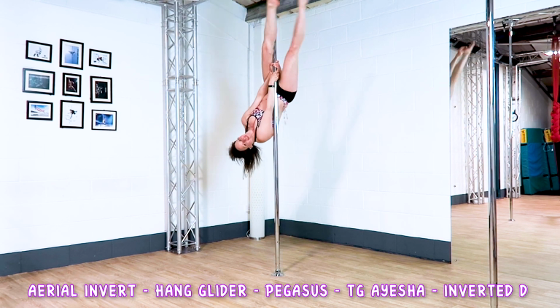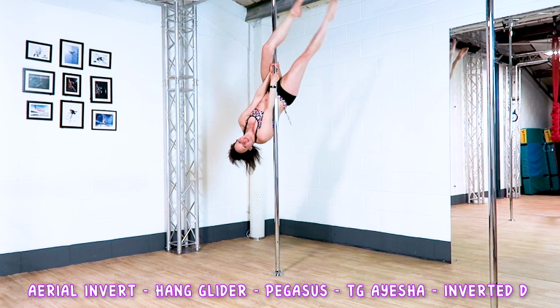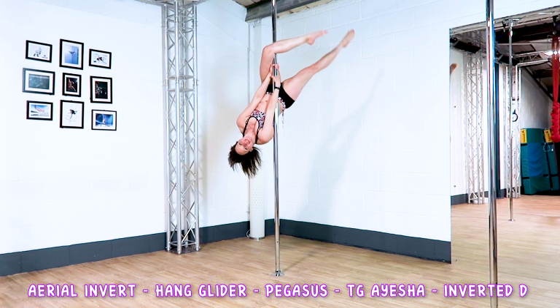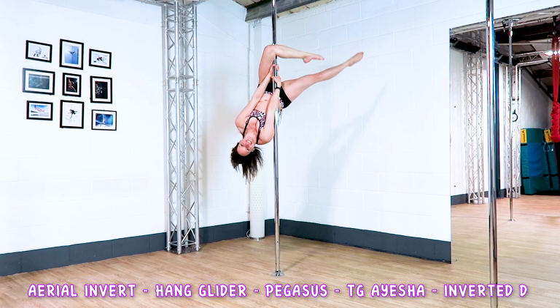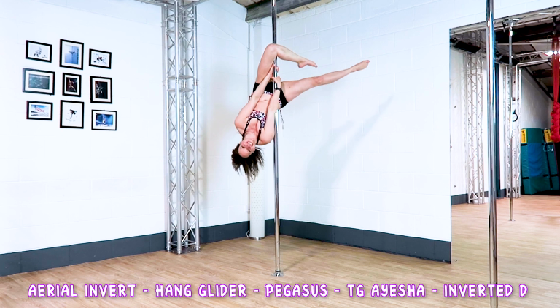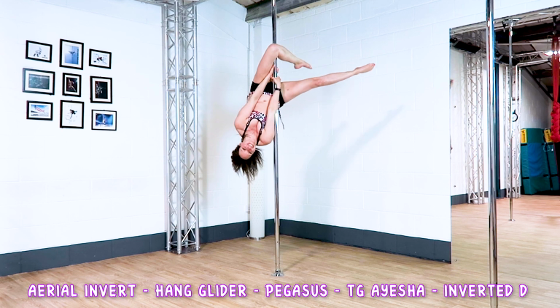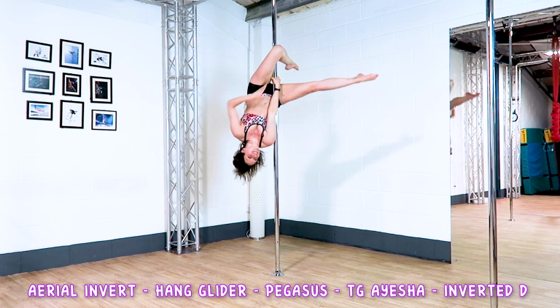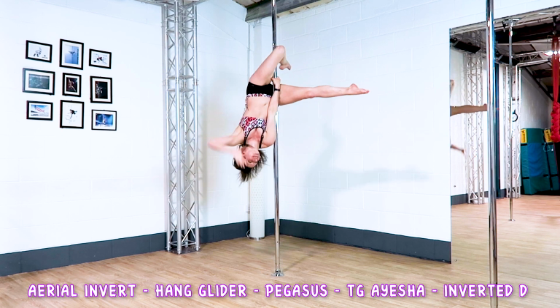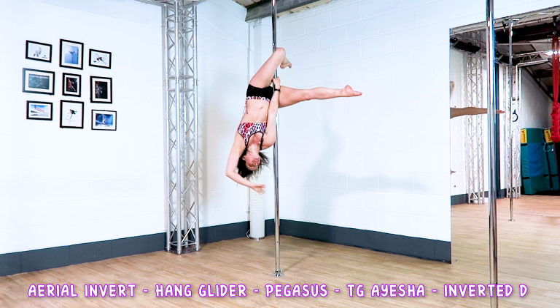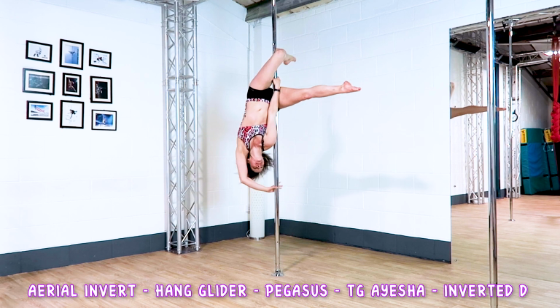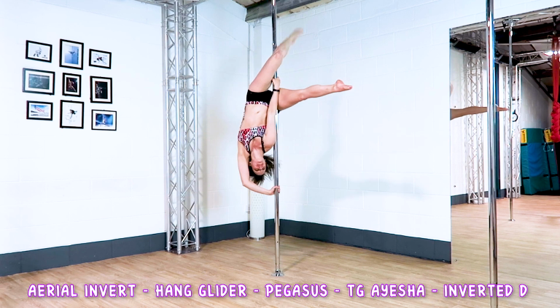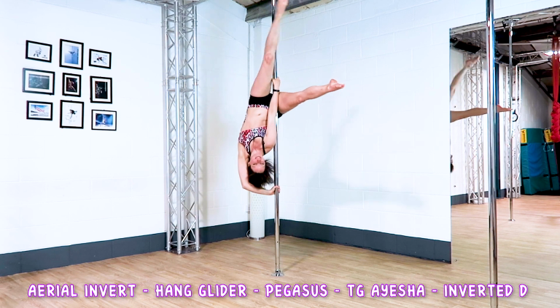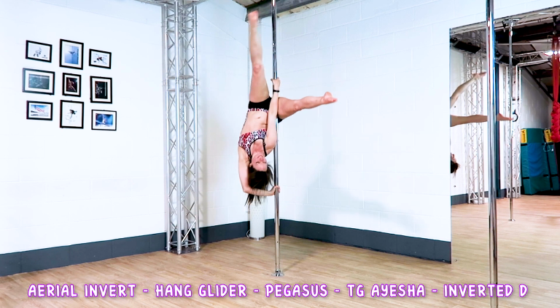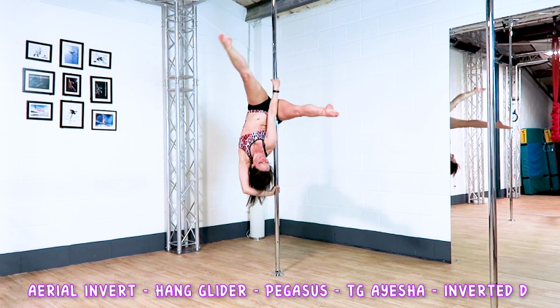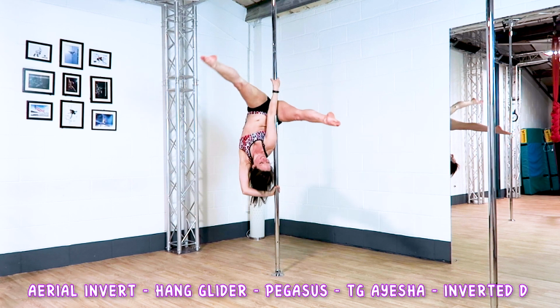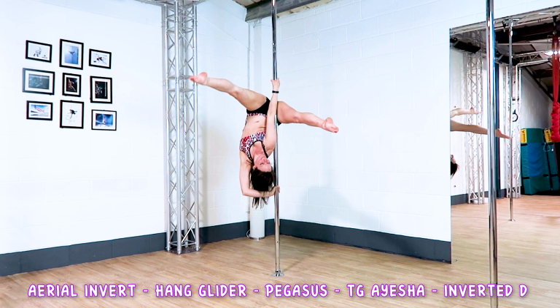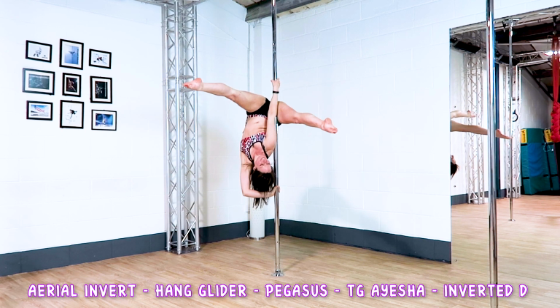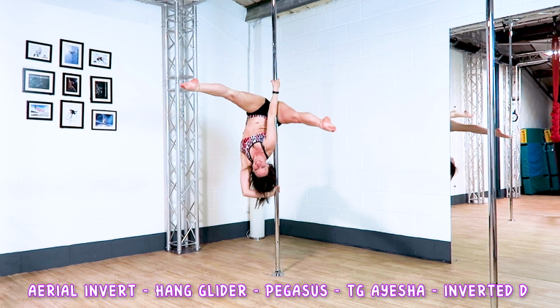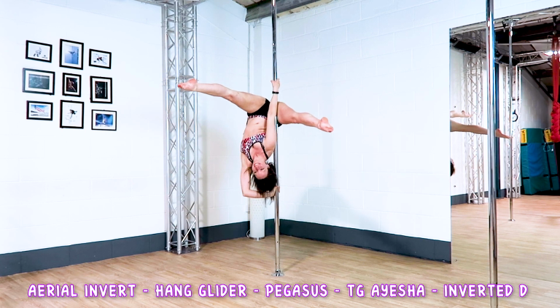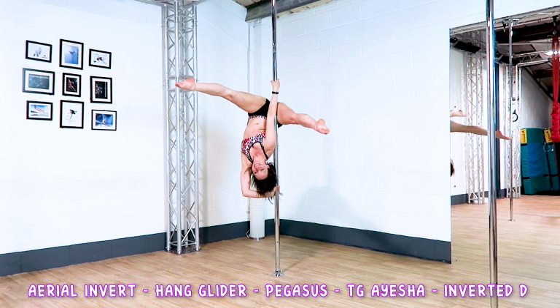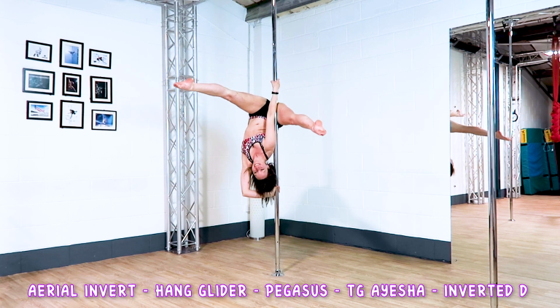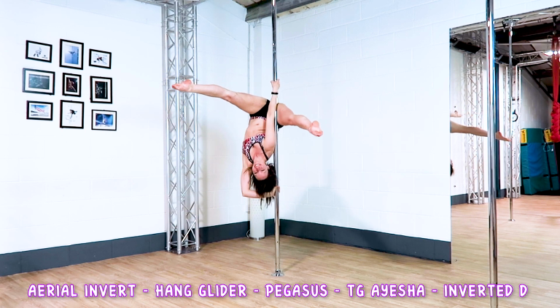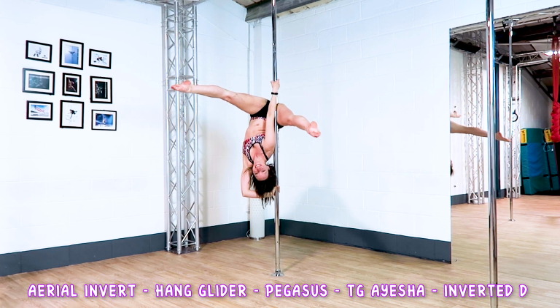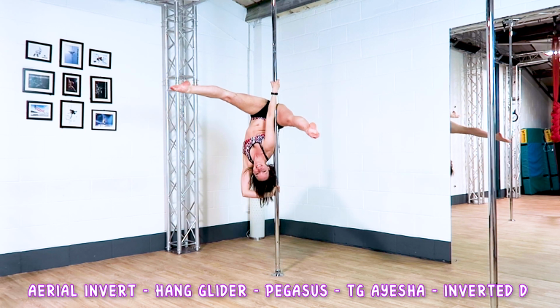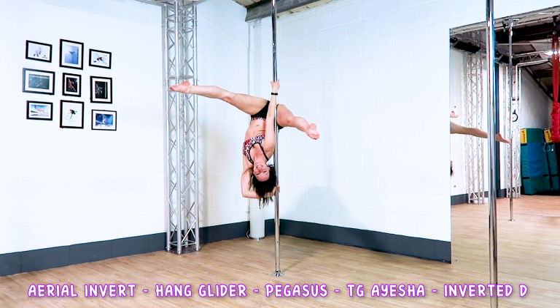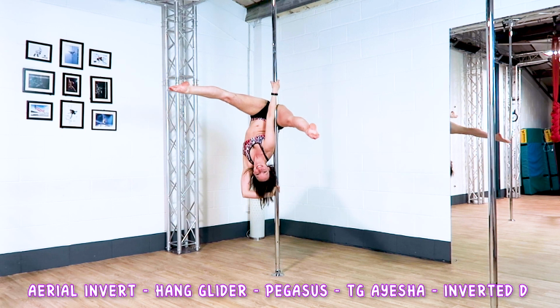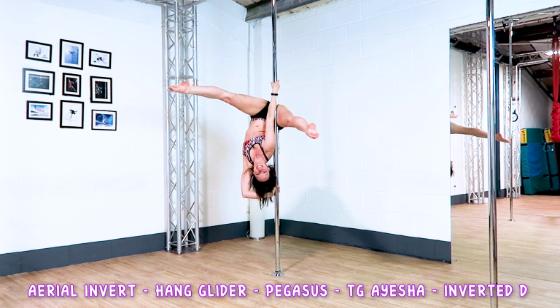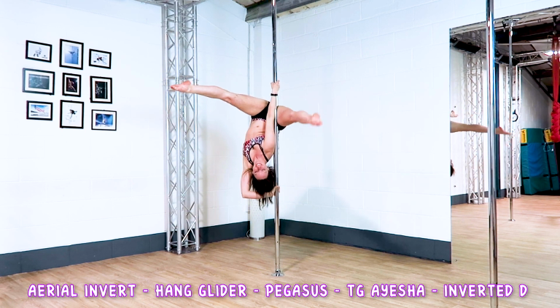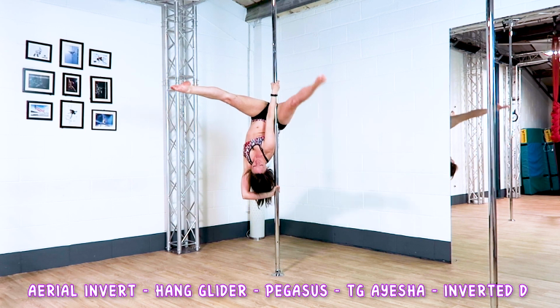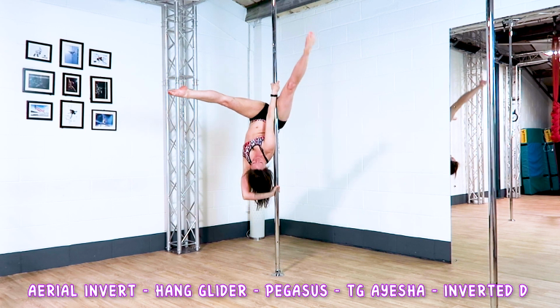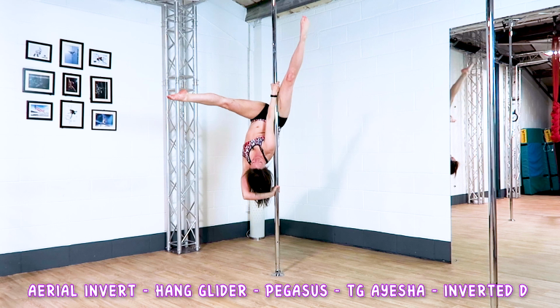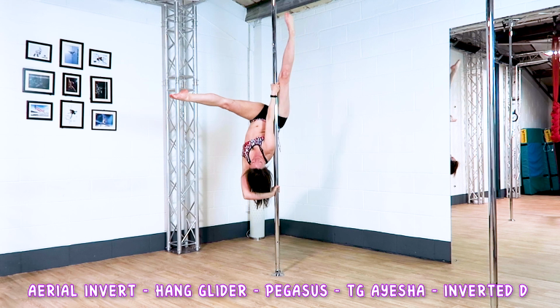Aerial Invert, to a Hang Glider, to a Pegasus, to a Twisted Grip Aisha, into an Inverted D.